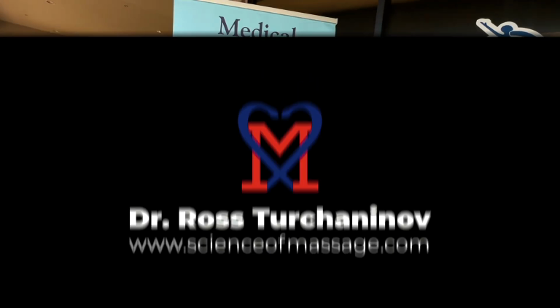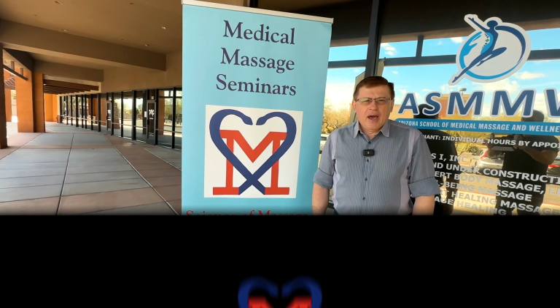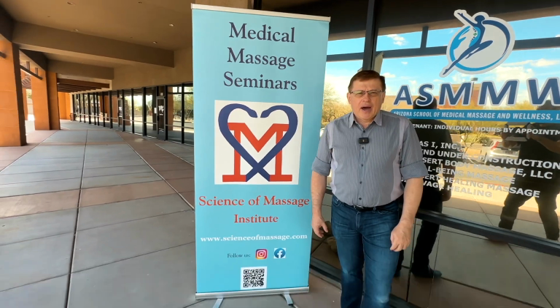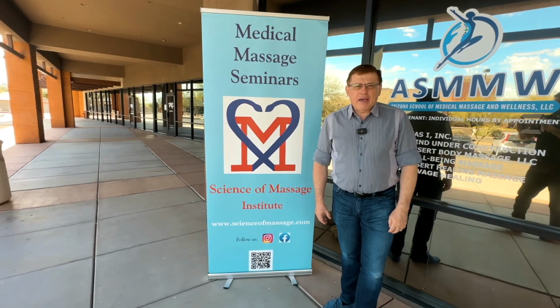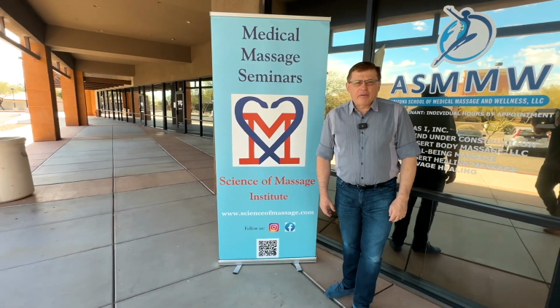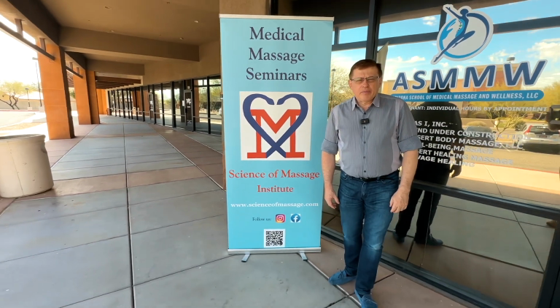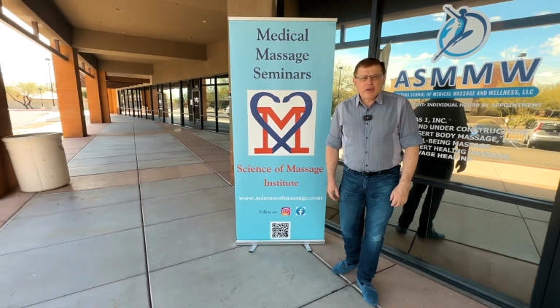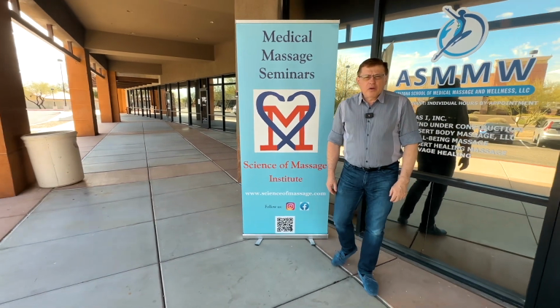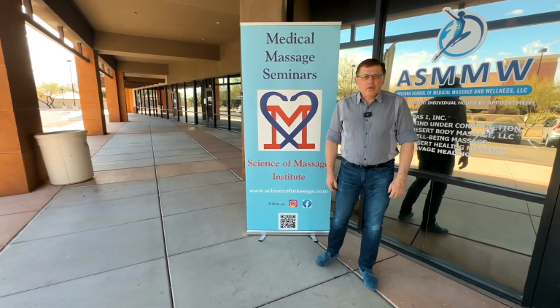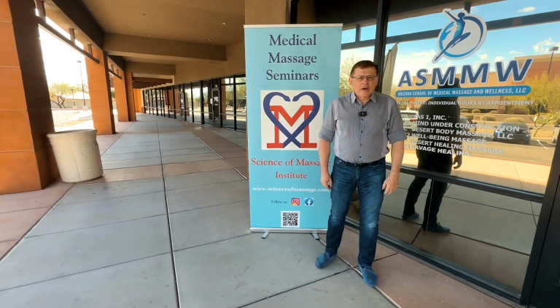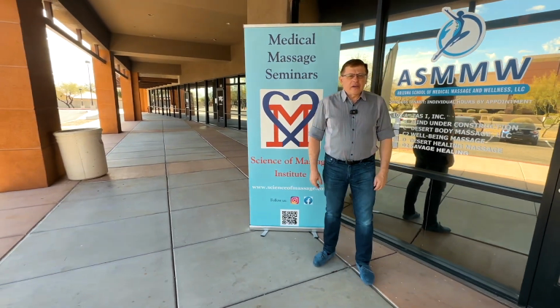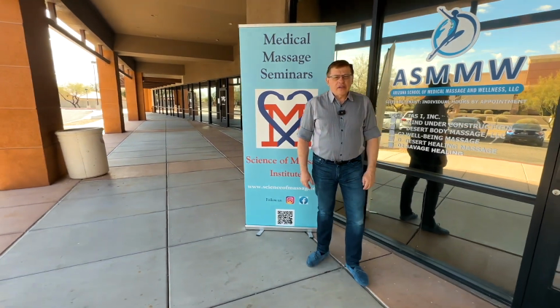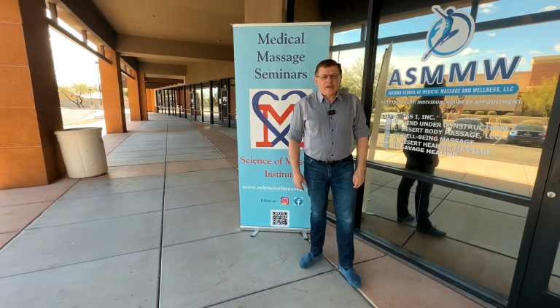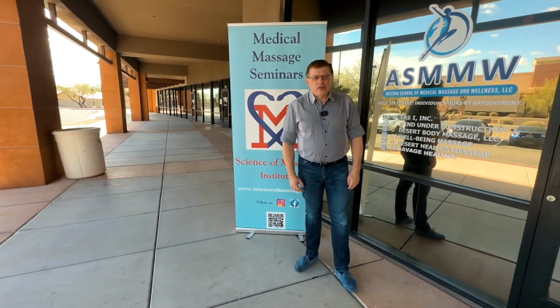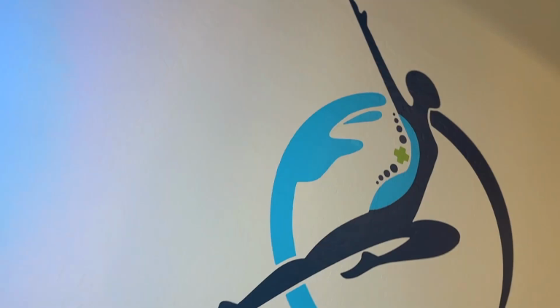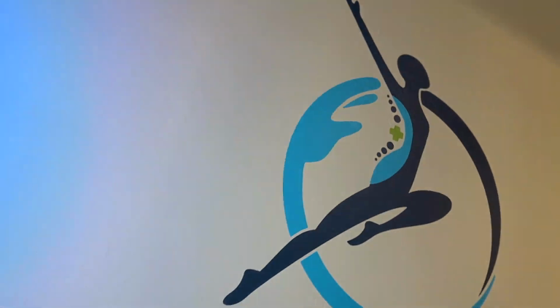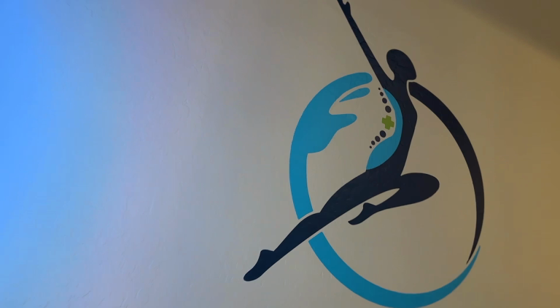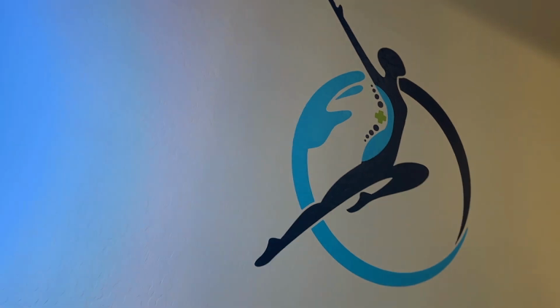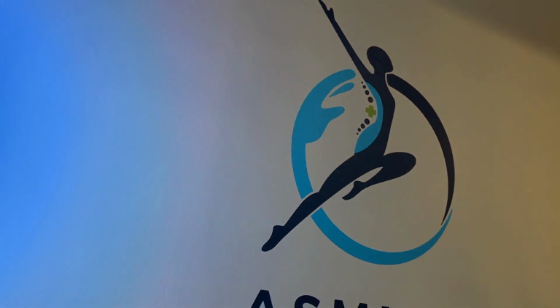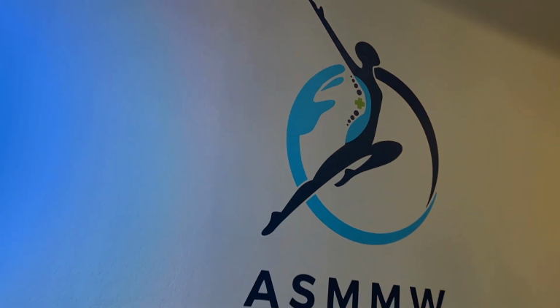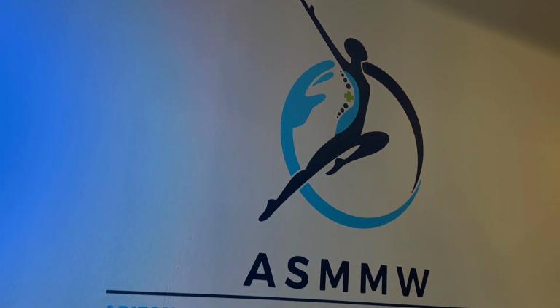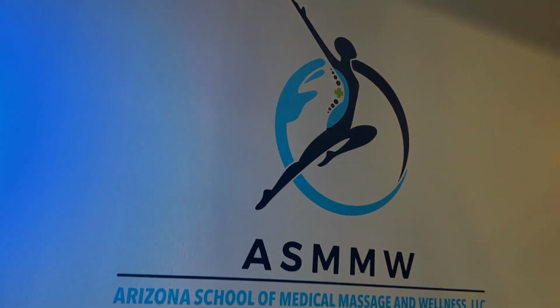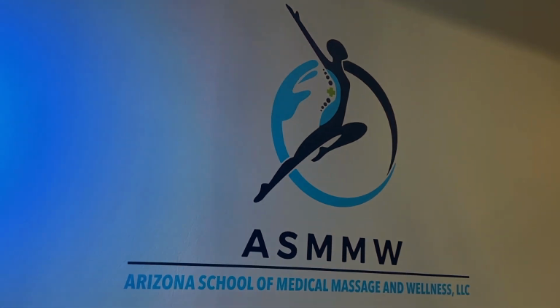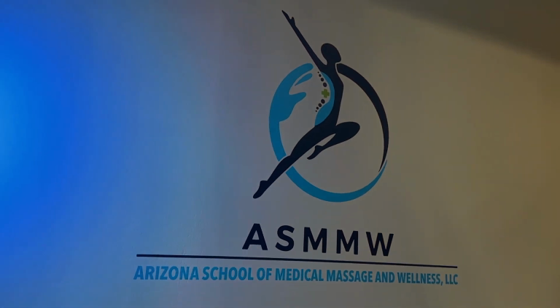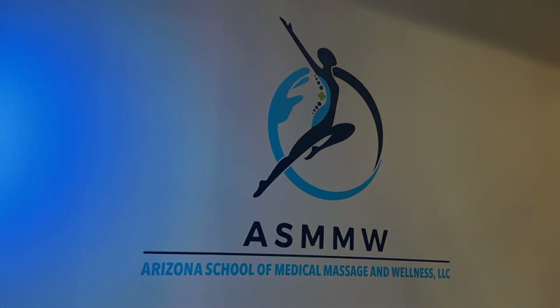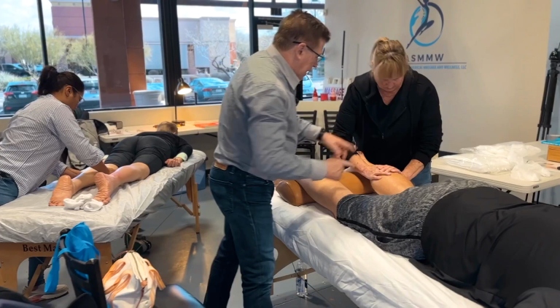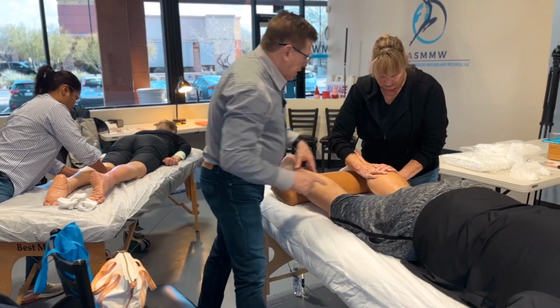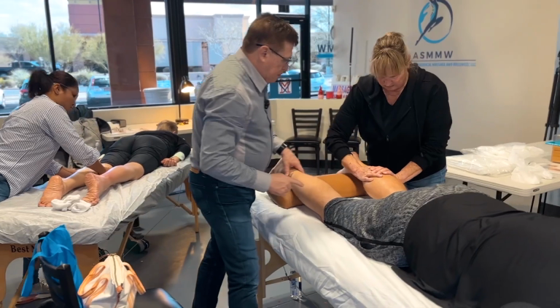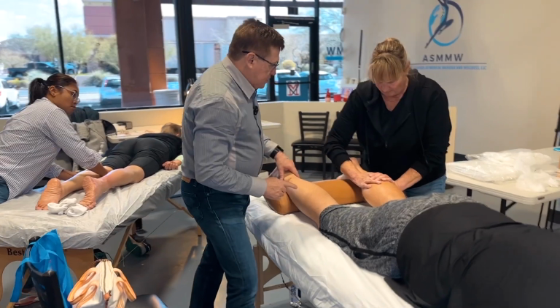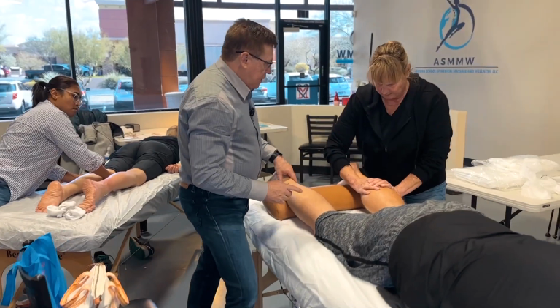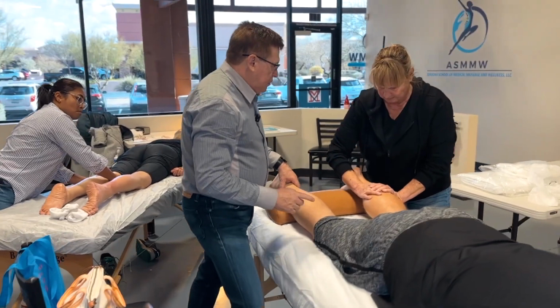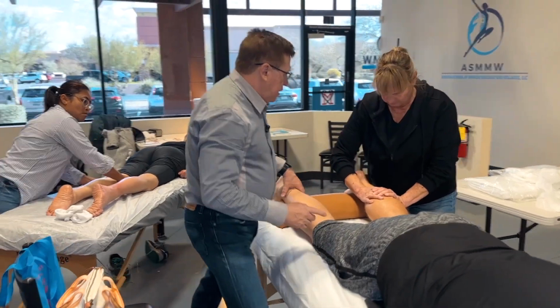Hi everyone! We are in Arizona School of Medical Massage. It's the second day of the Medical Massage Seminar.